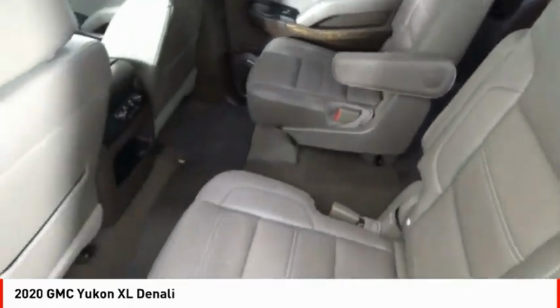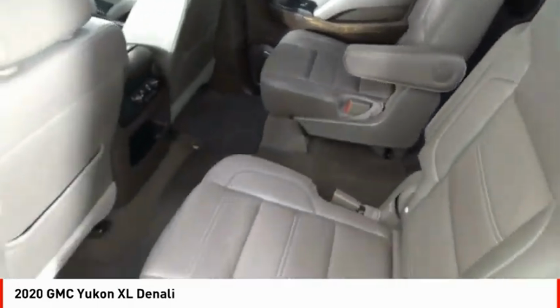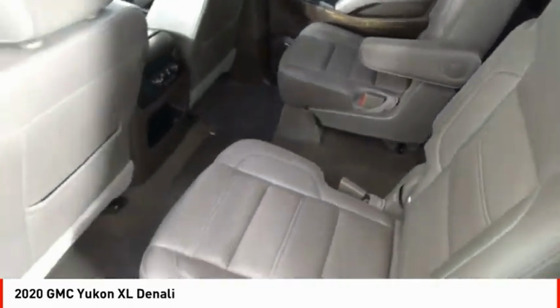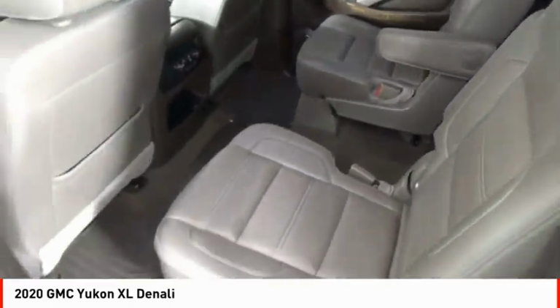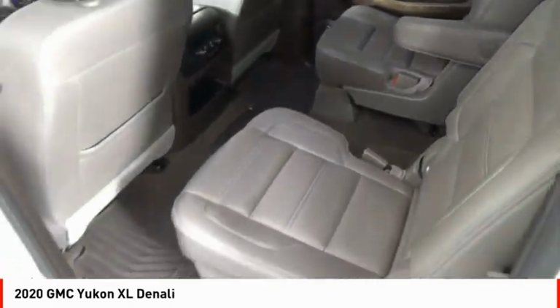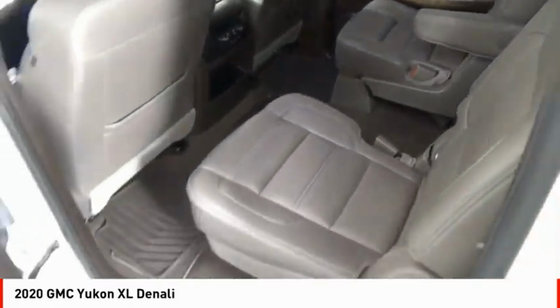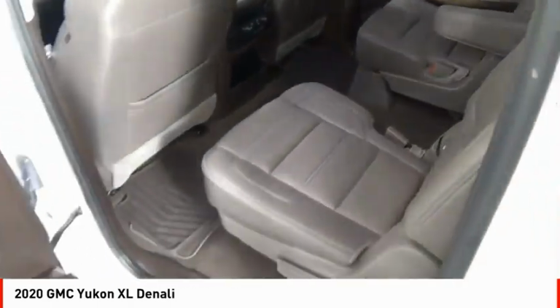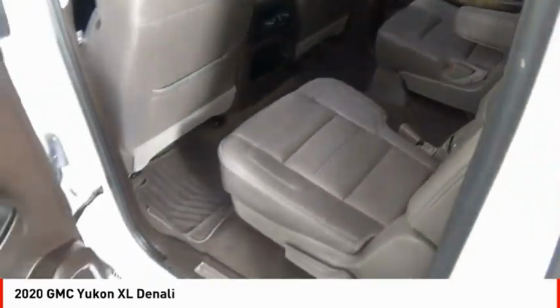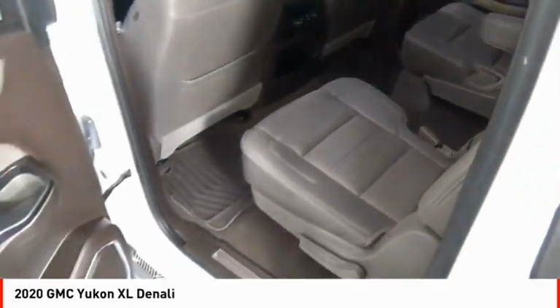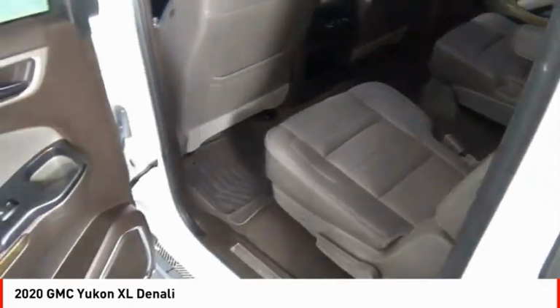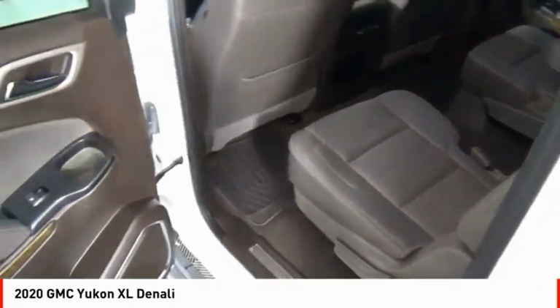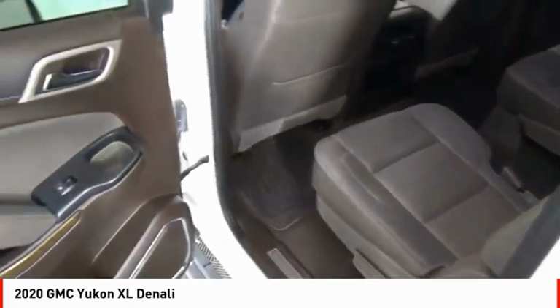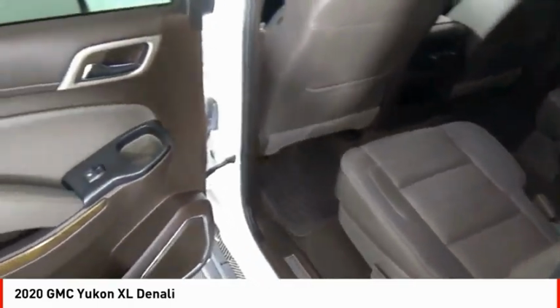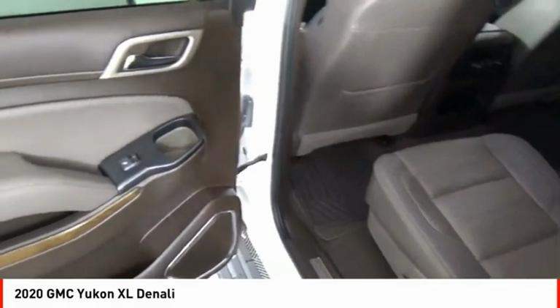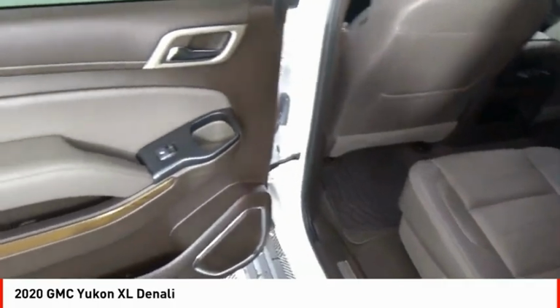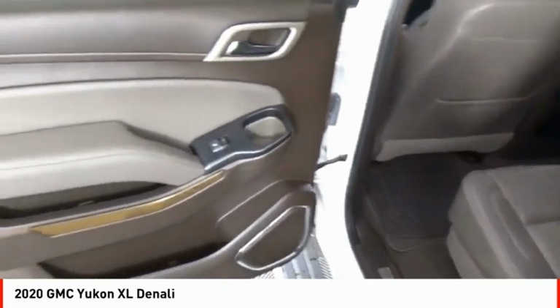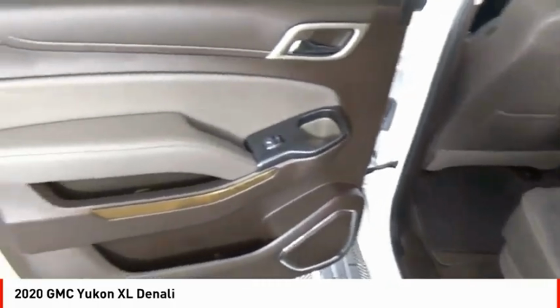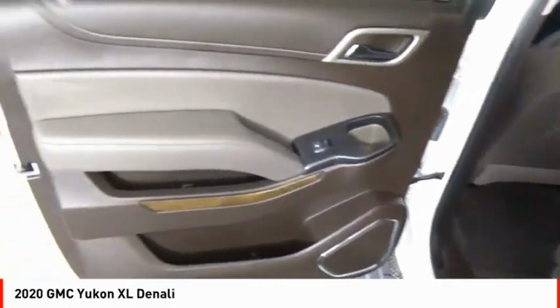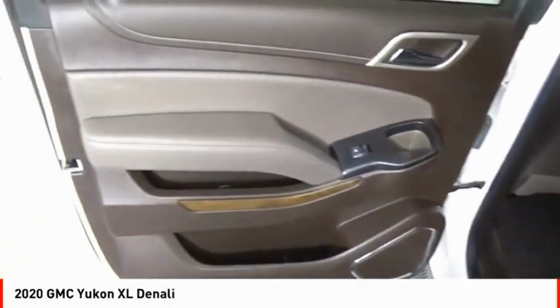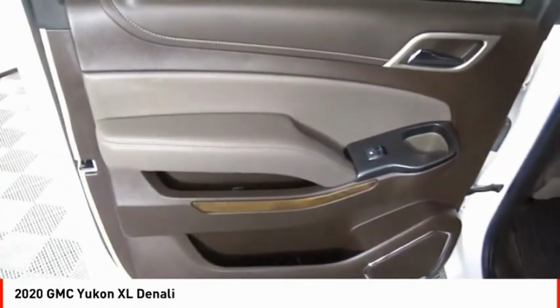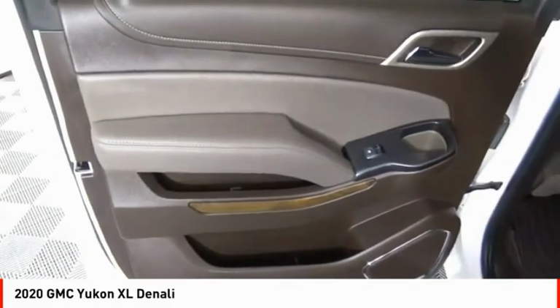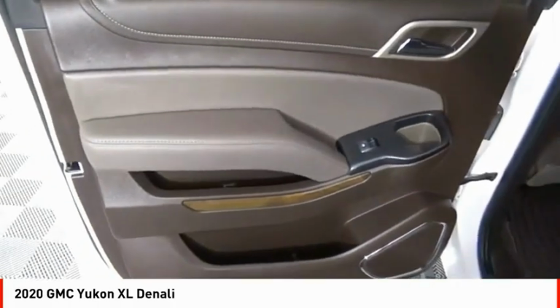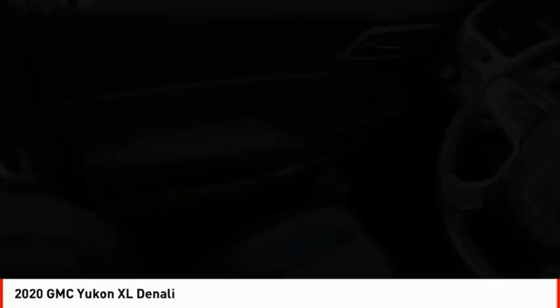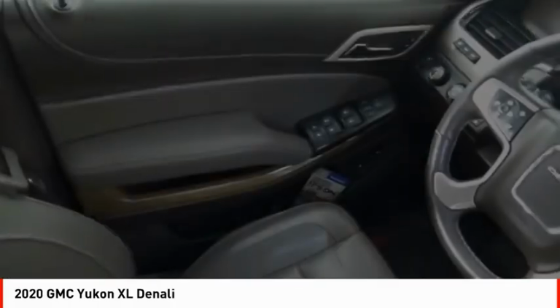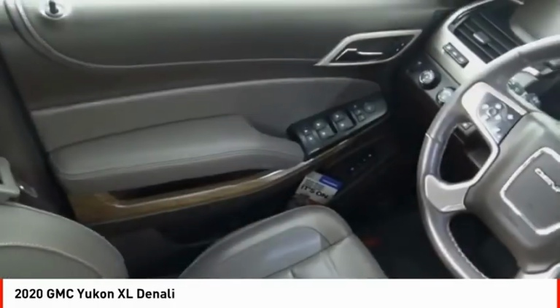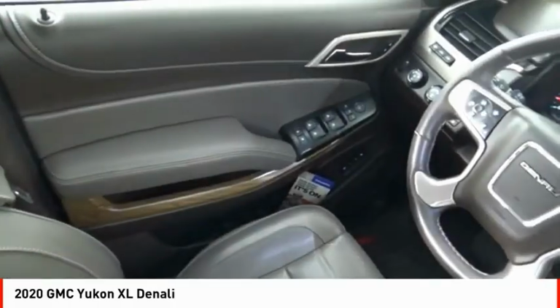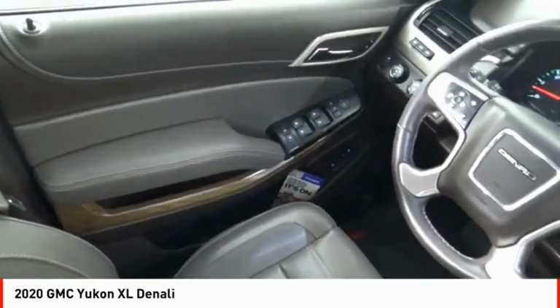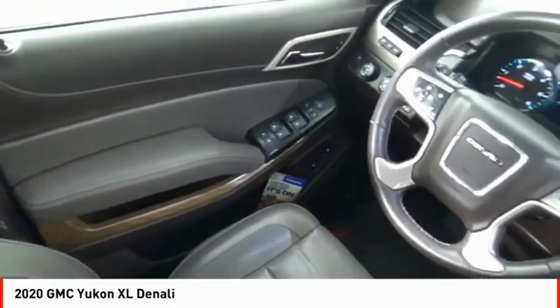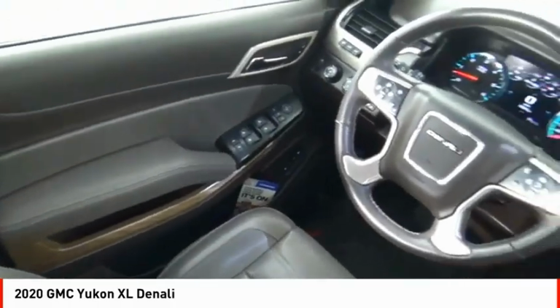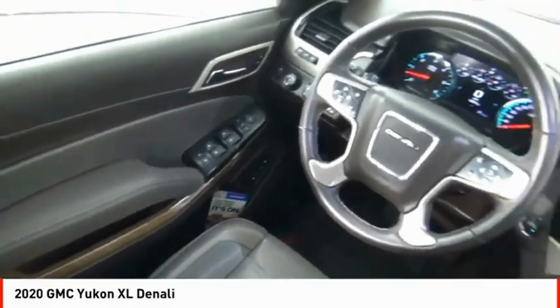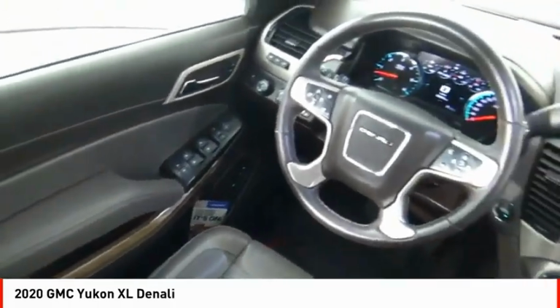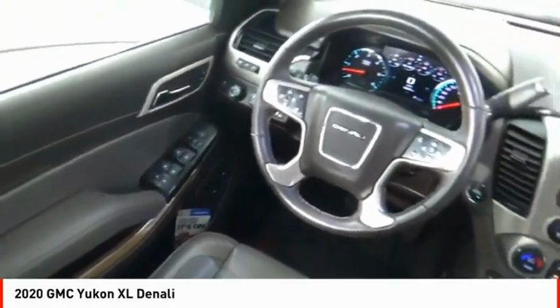Roll stability control, front suspension type strut, auxiliary transmission fluid cooler, fog lights.